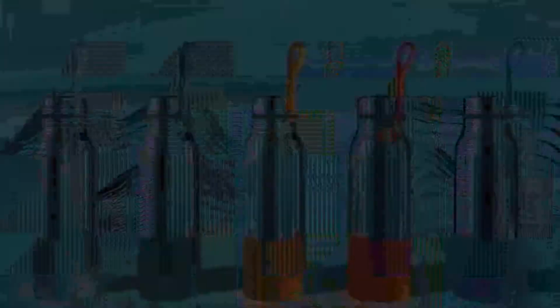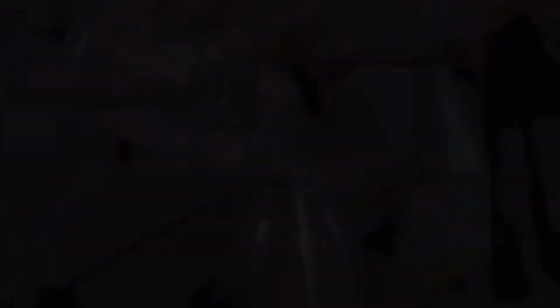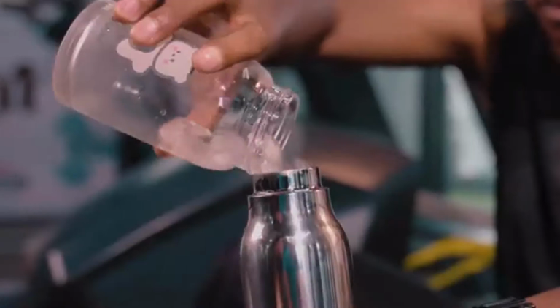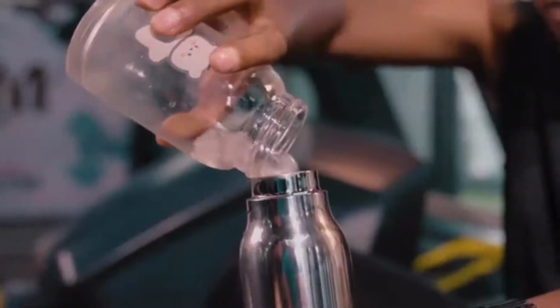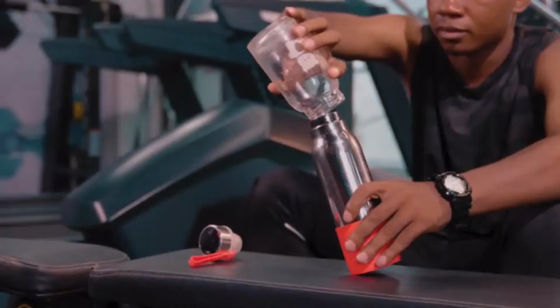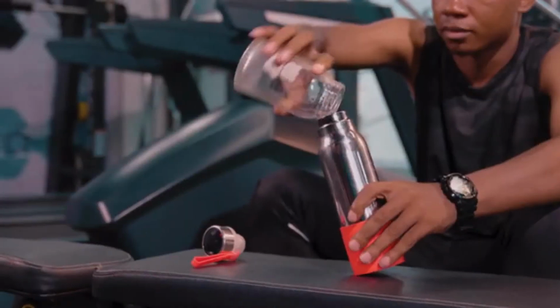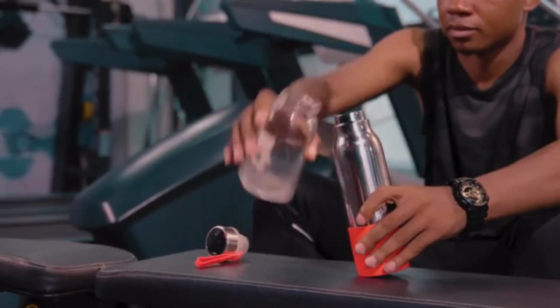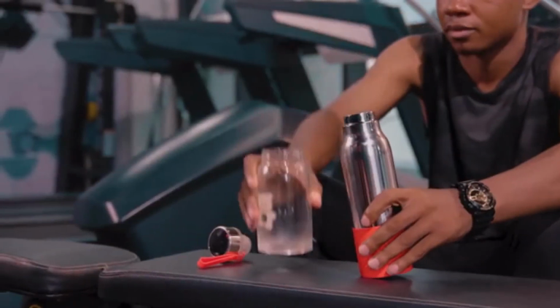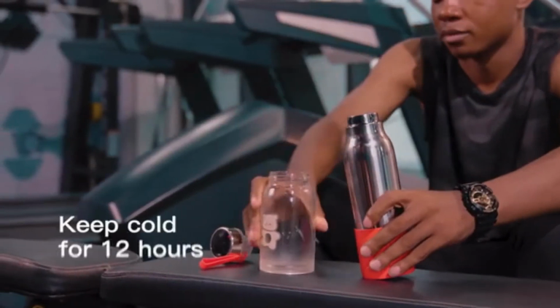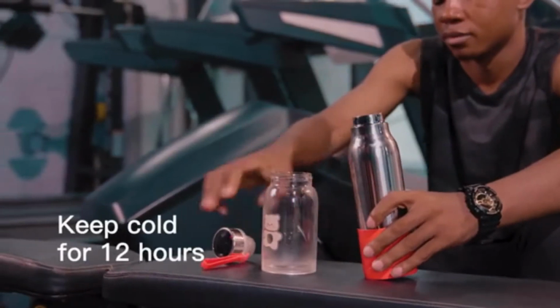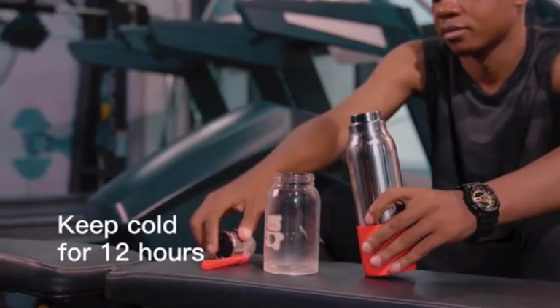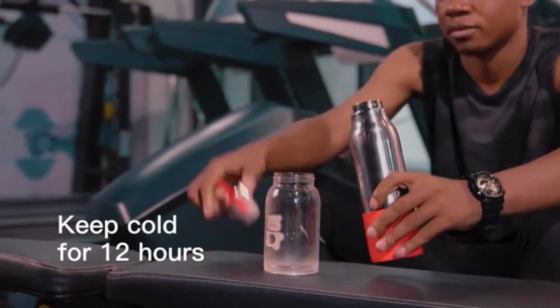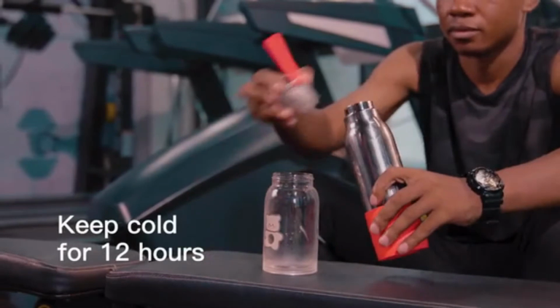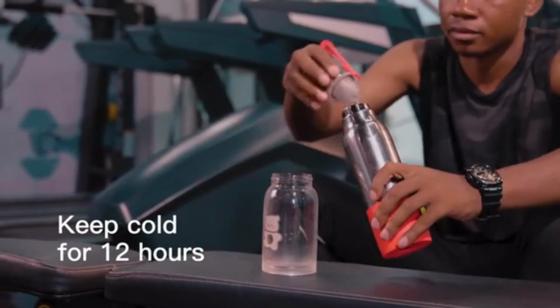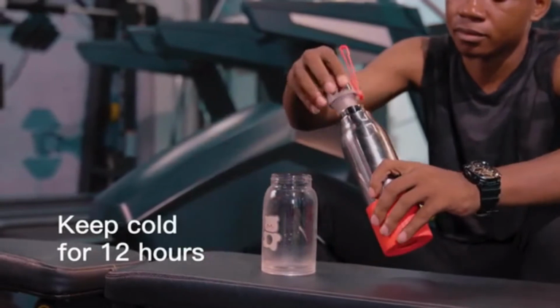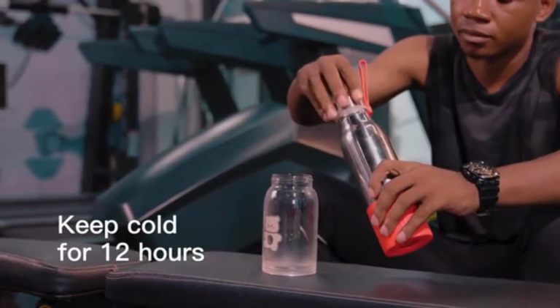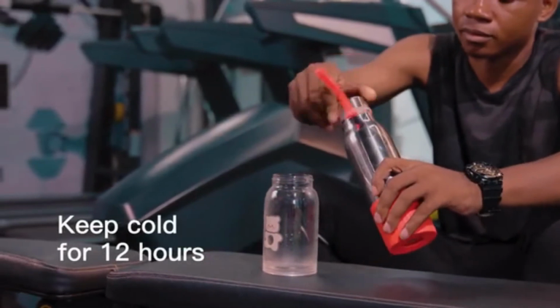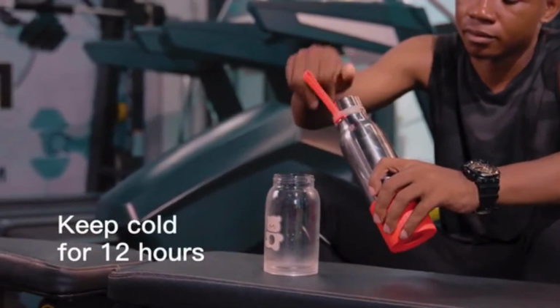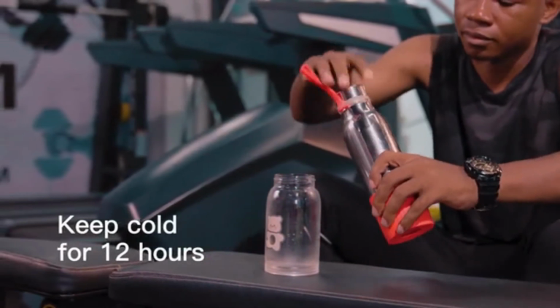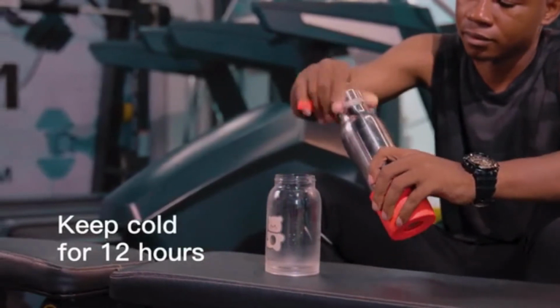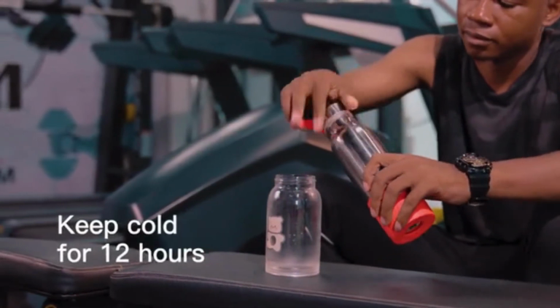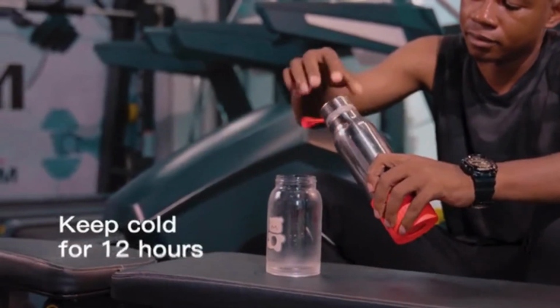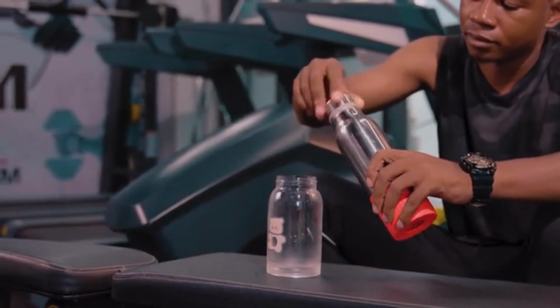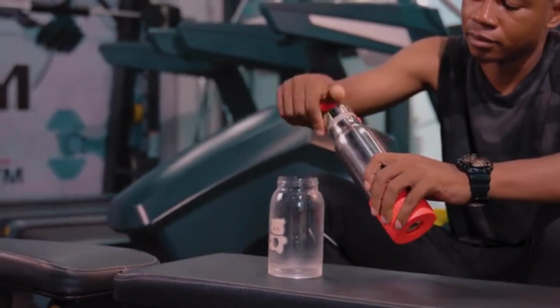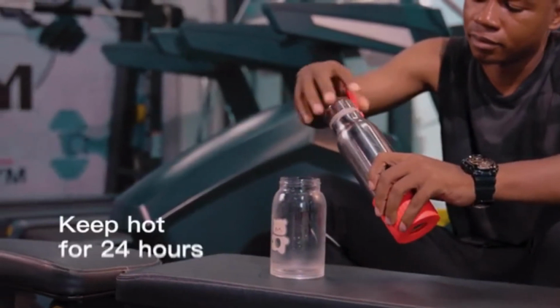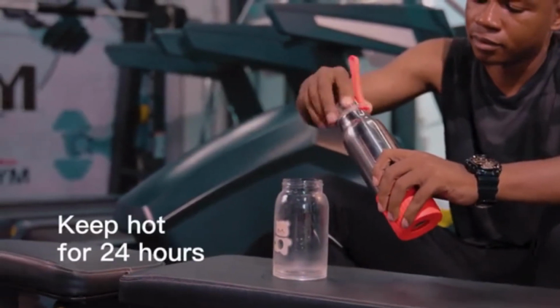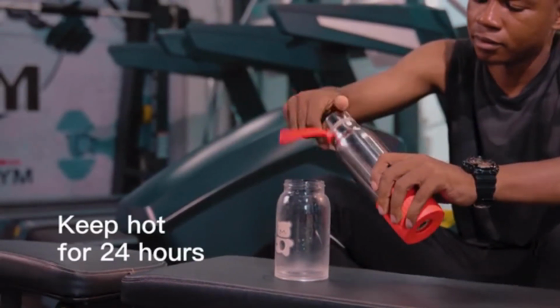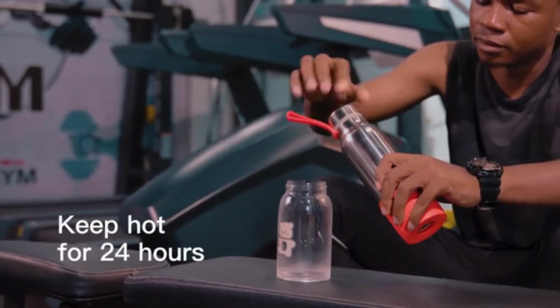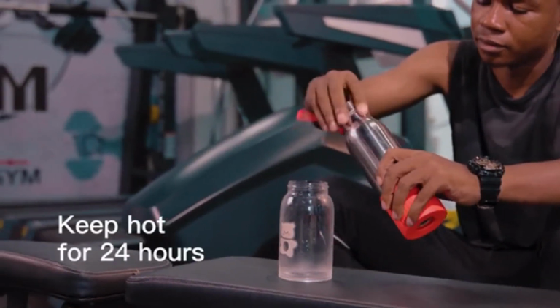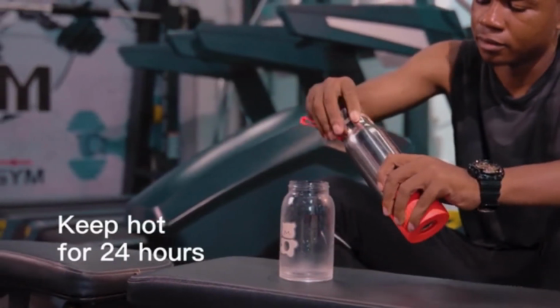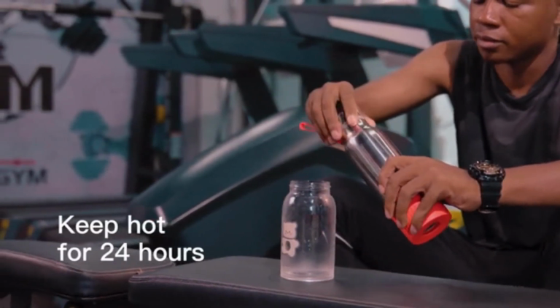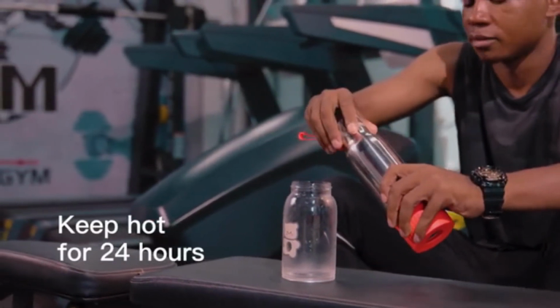Putting some ice packs before you go out will keep water cold for 12 hours. Of course, it keeps warm too.